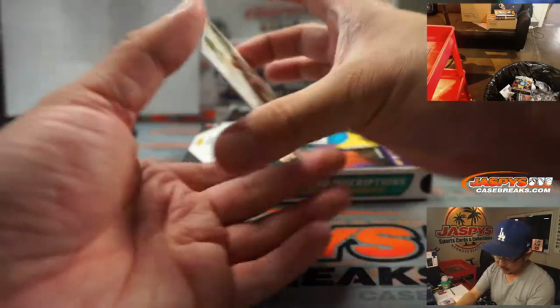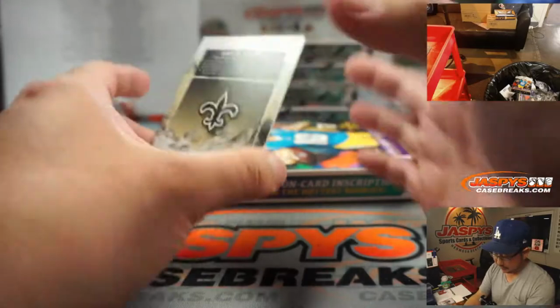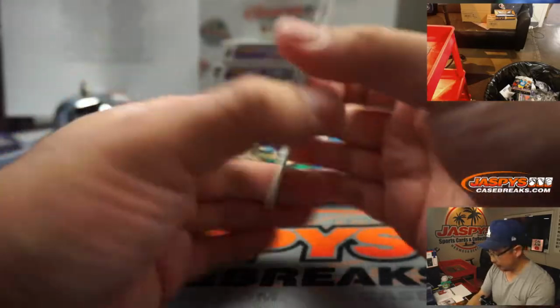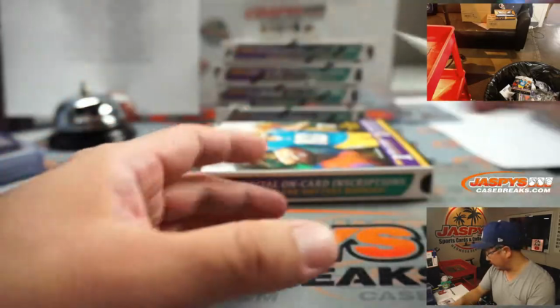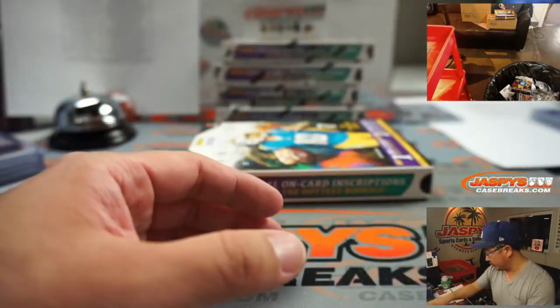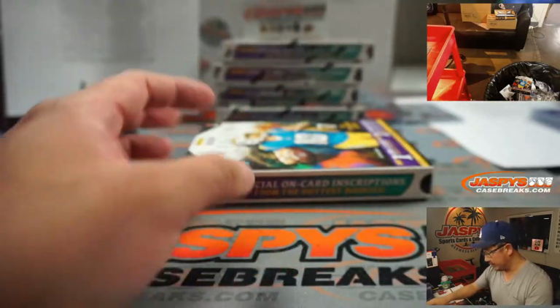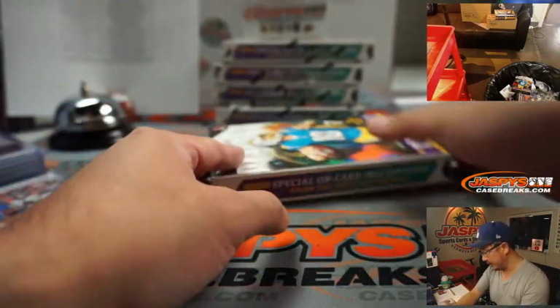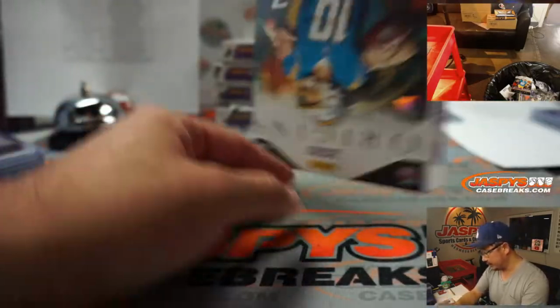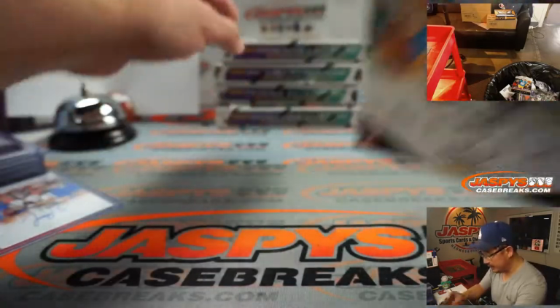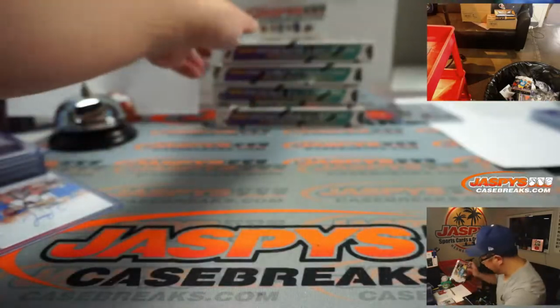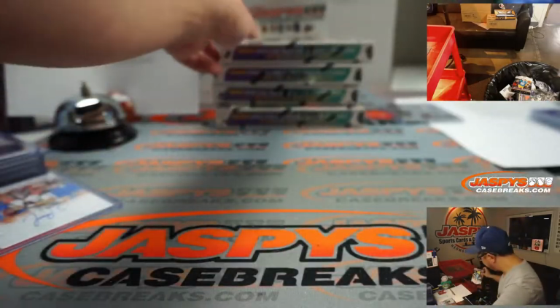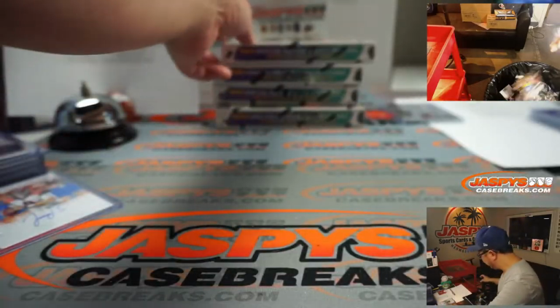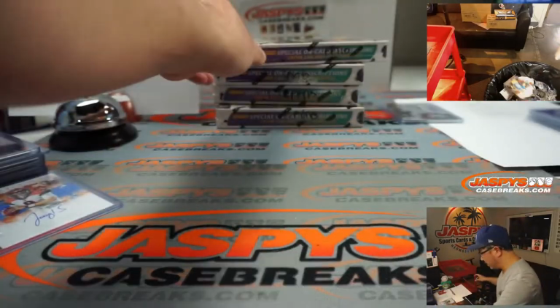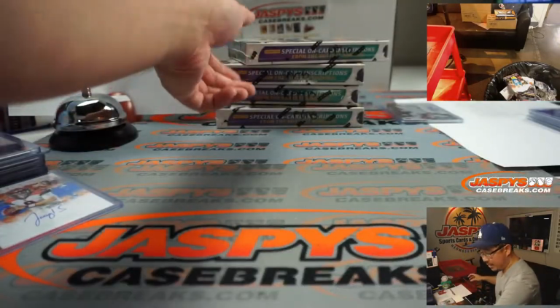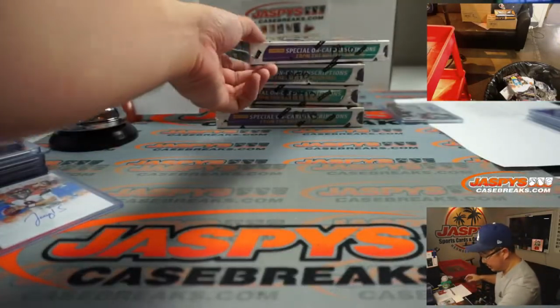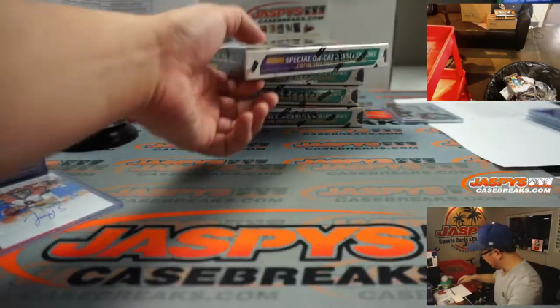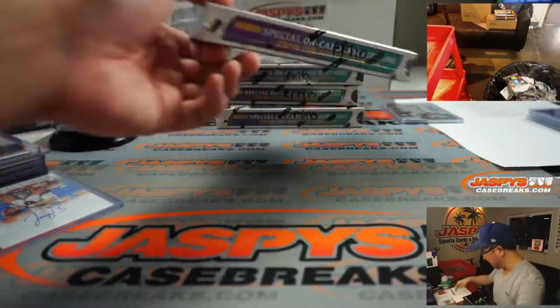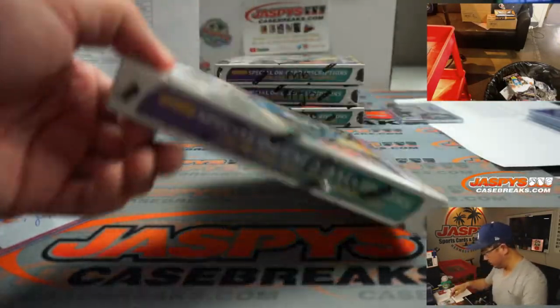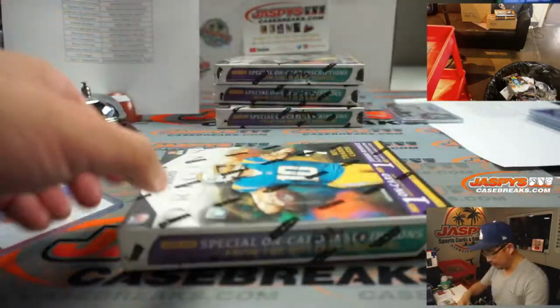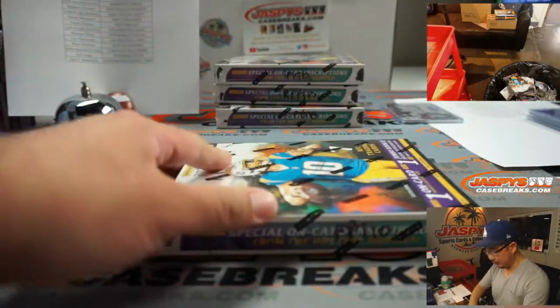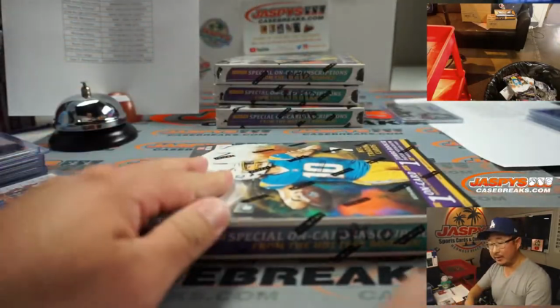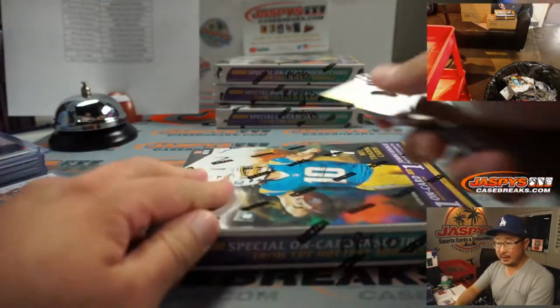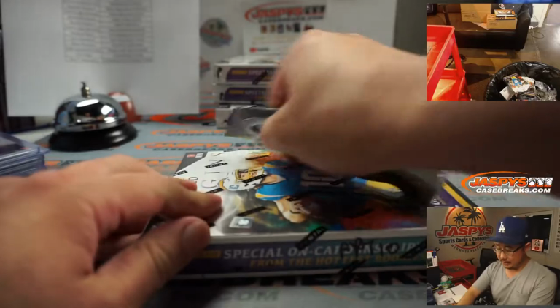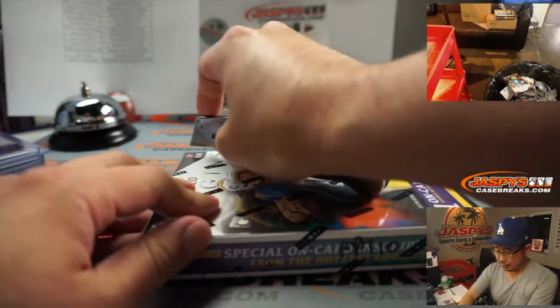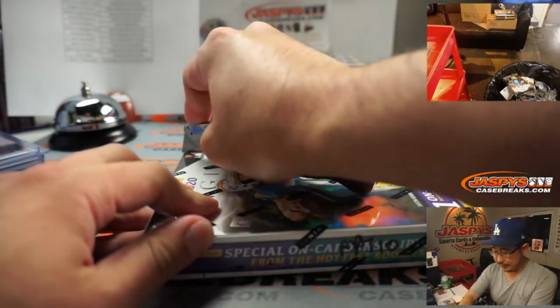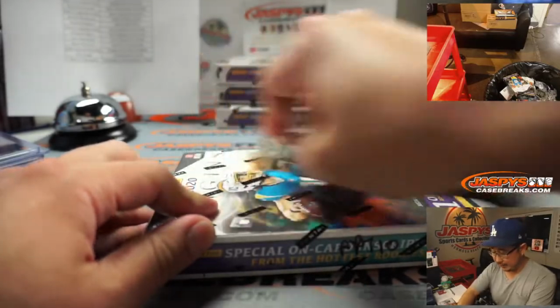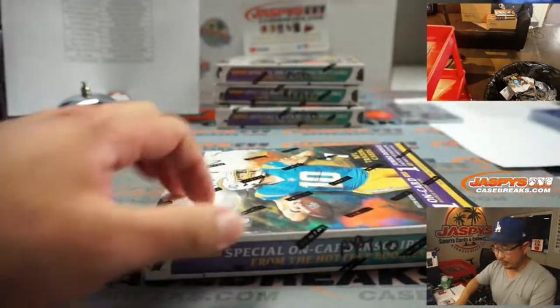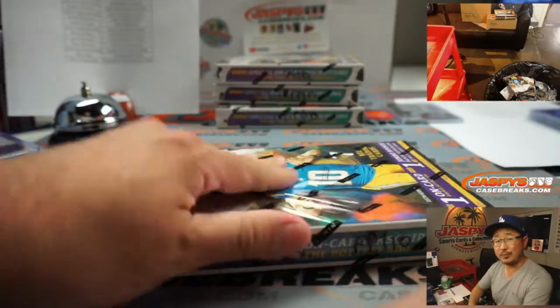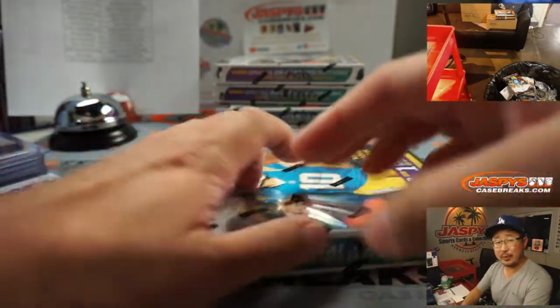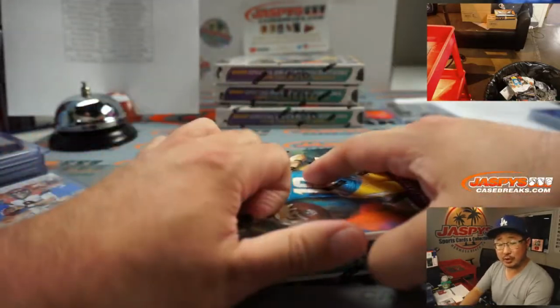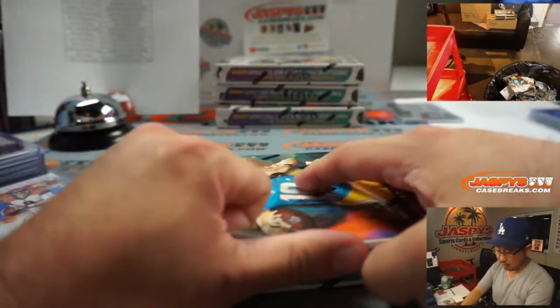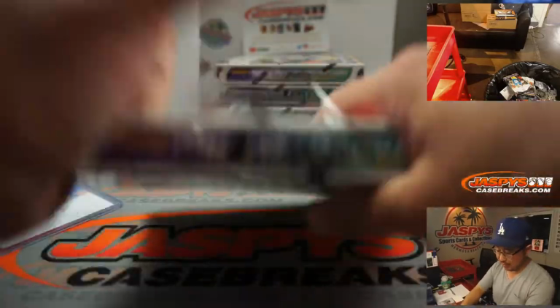There's Drew Brees going to the Saints. That might be part of the non-numbered block group, but our shipping team will be able to sort all that out.